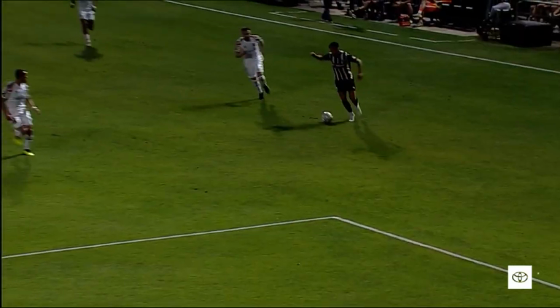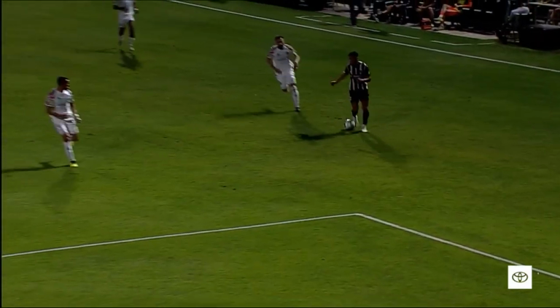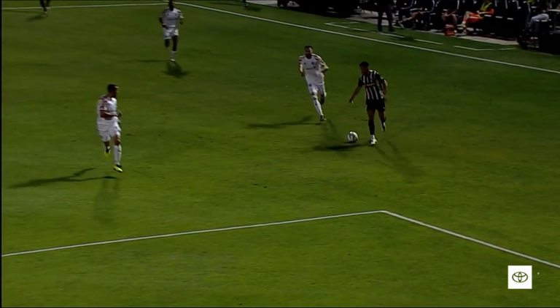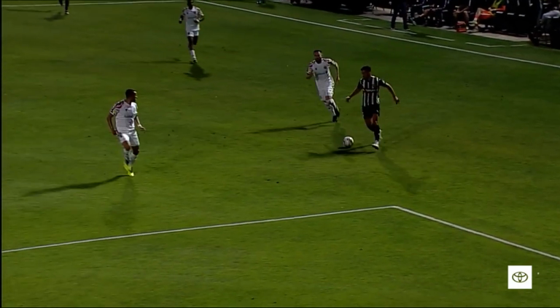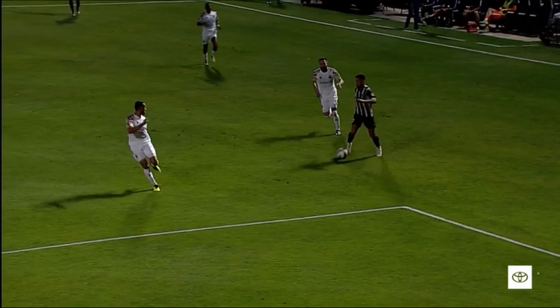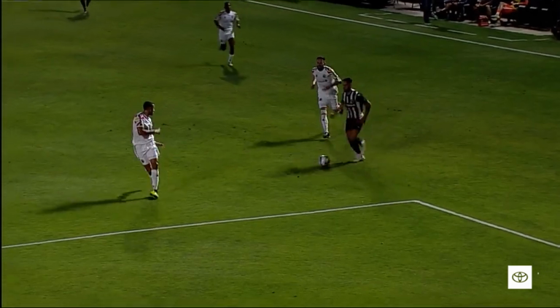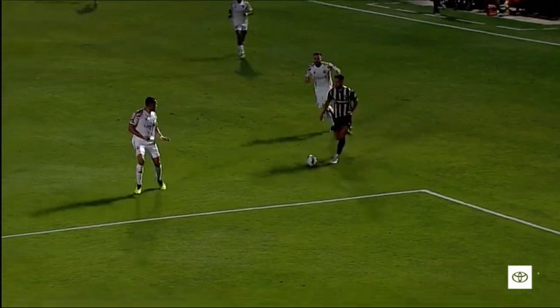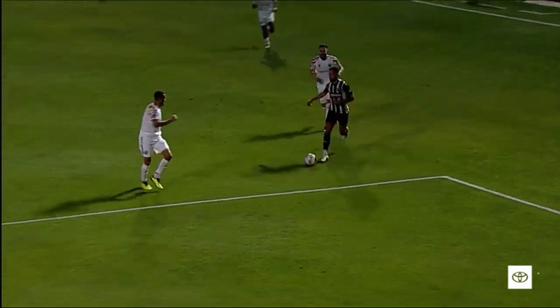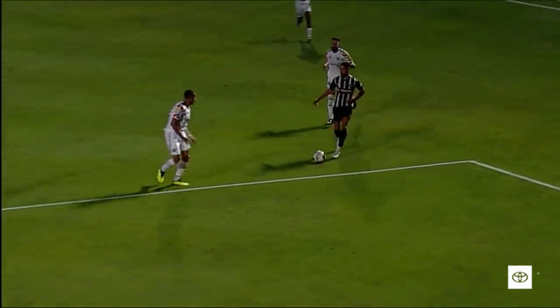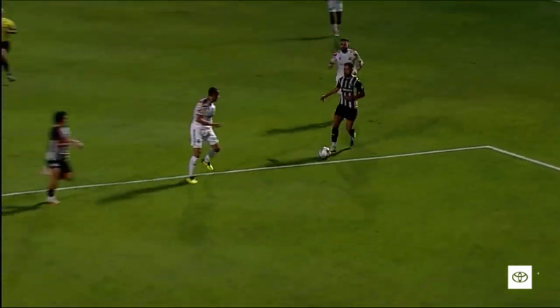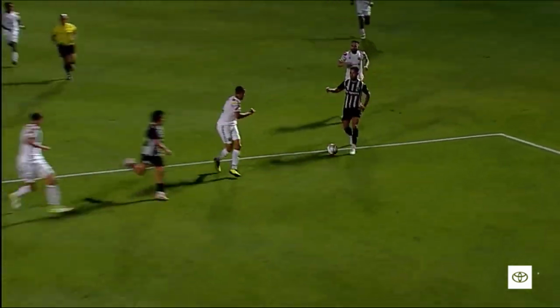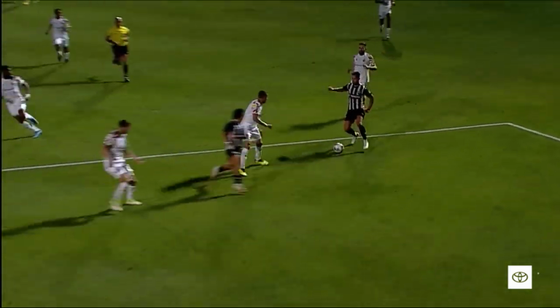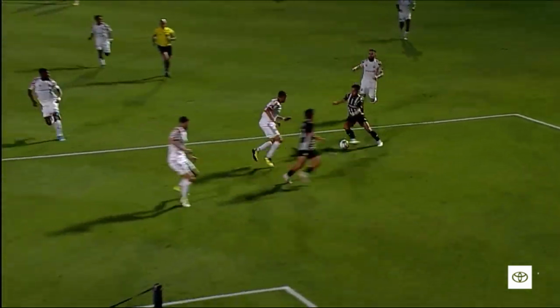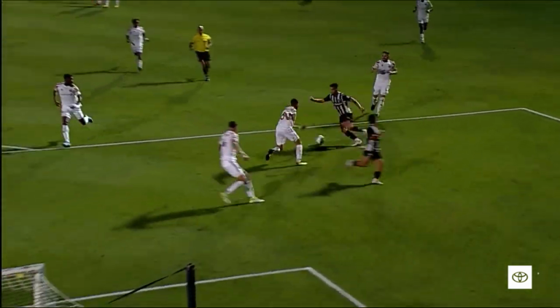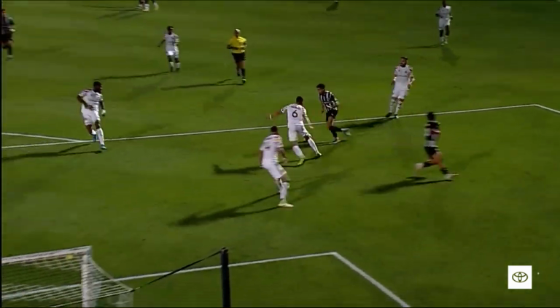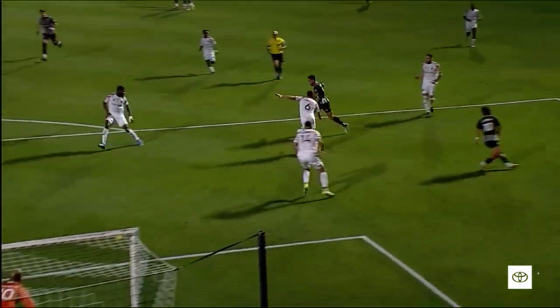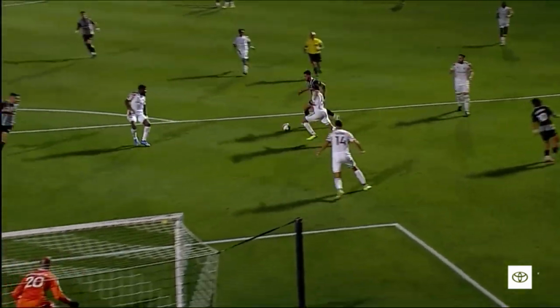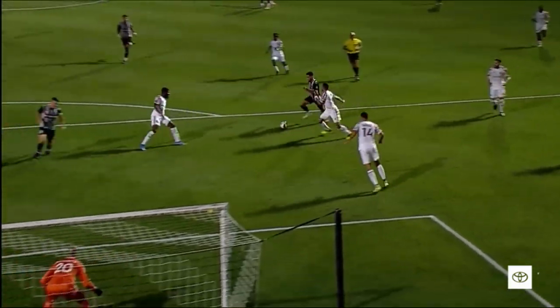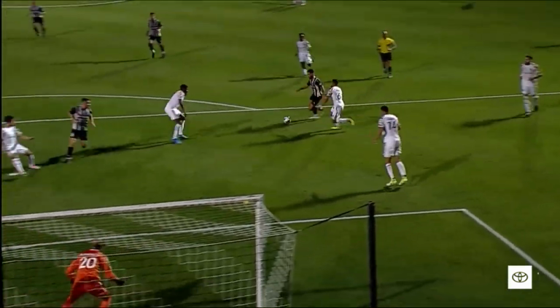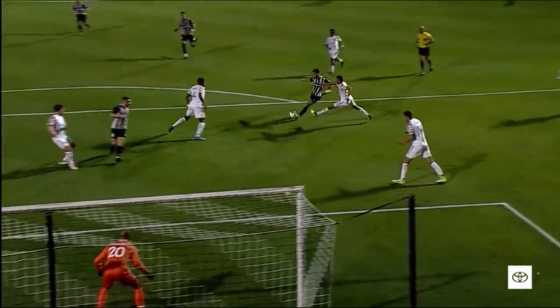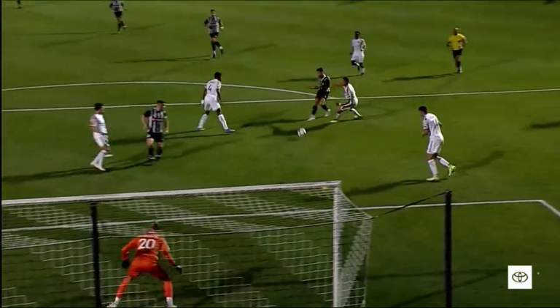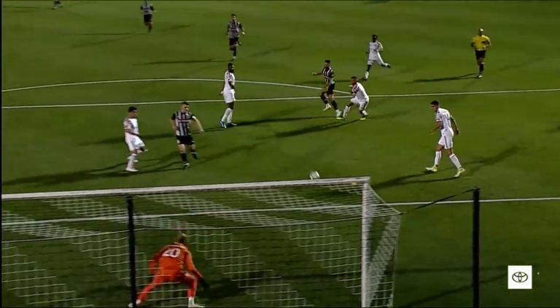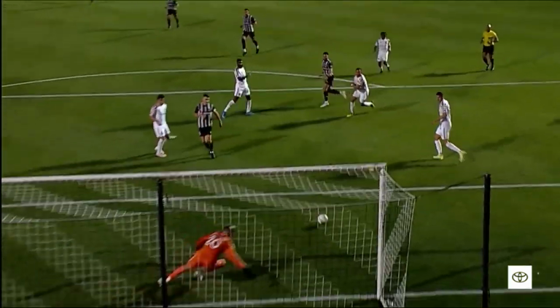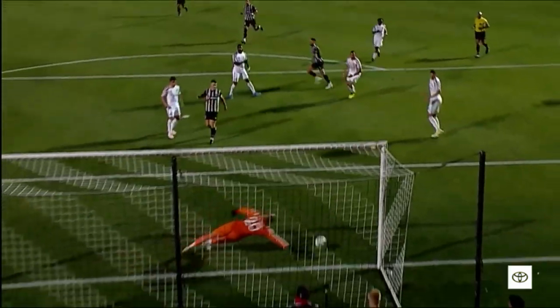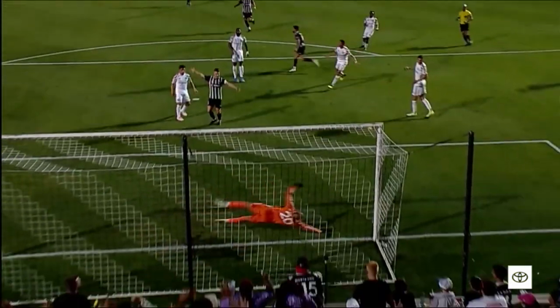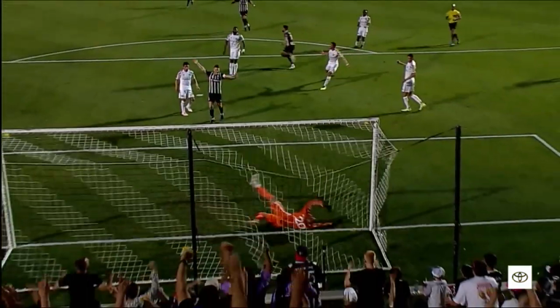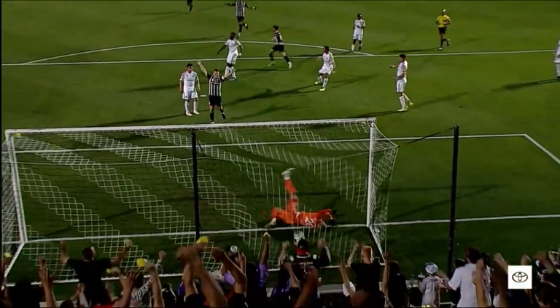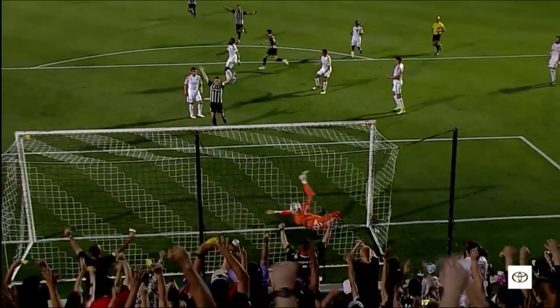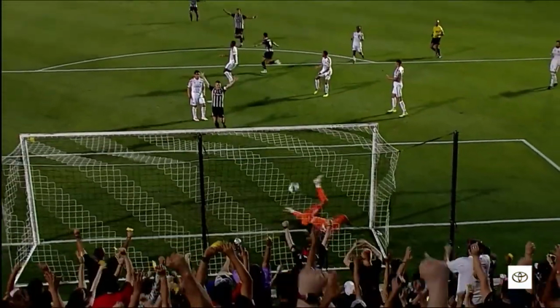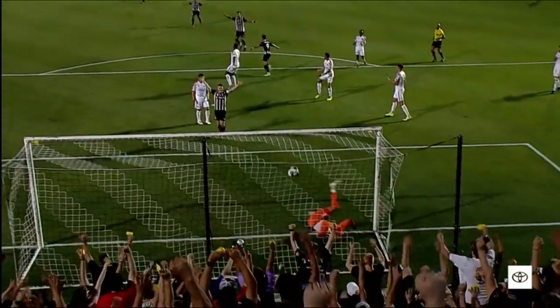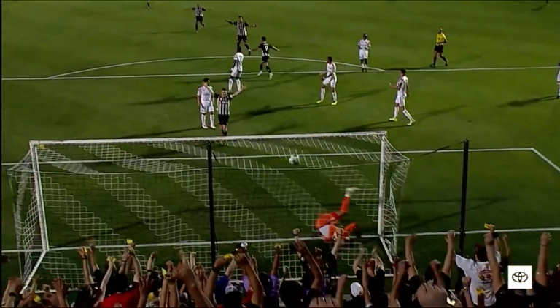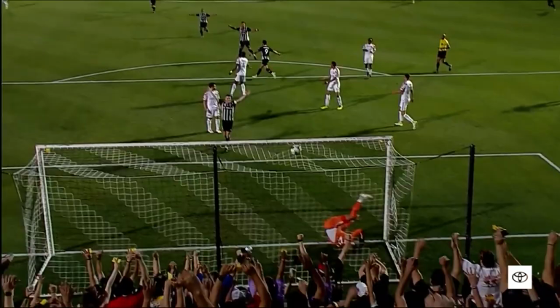But instead he takes this one in. Fantastic work there — eyes look up as if he's going to go the other side, and he takes it himself.